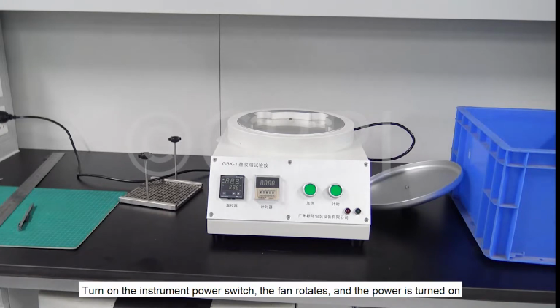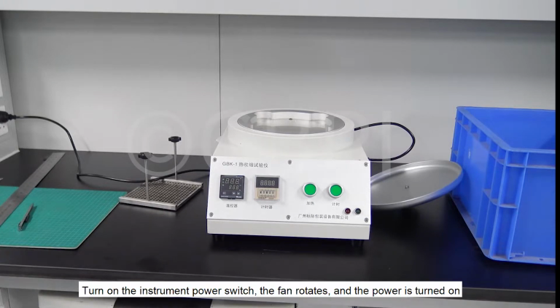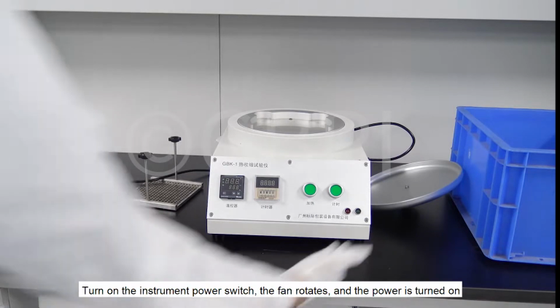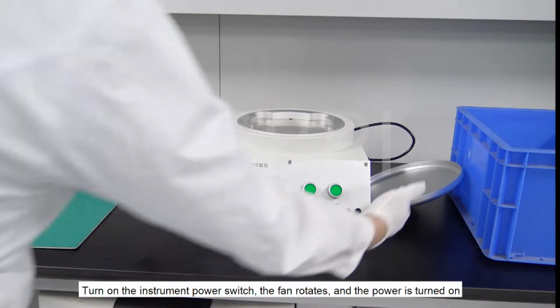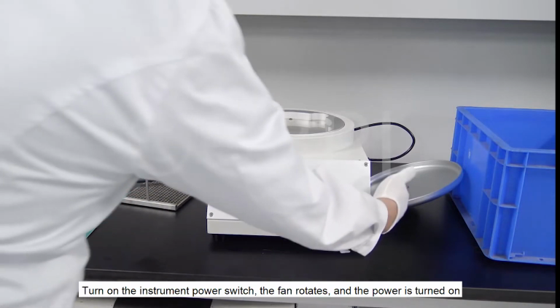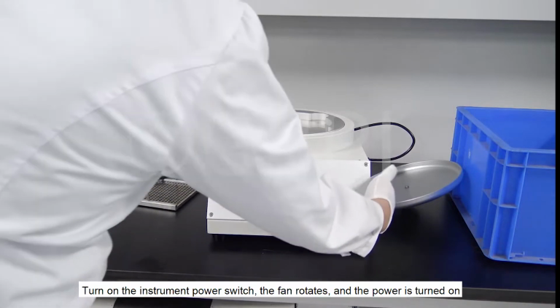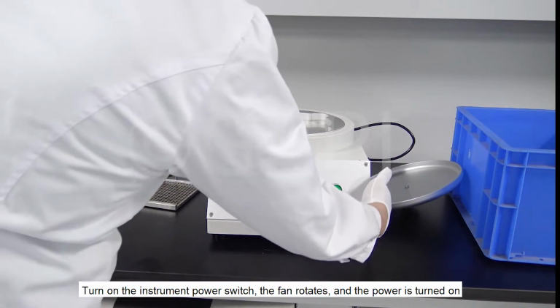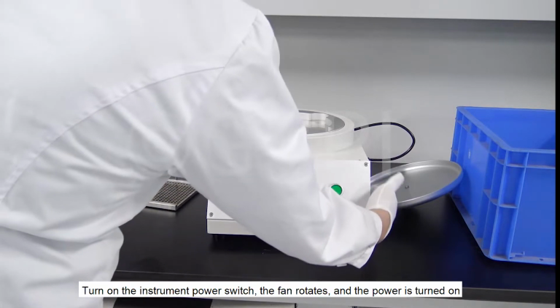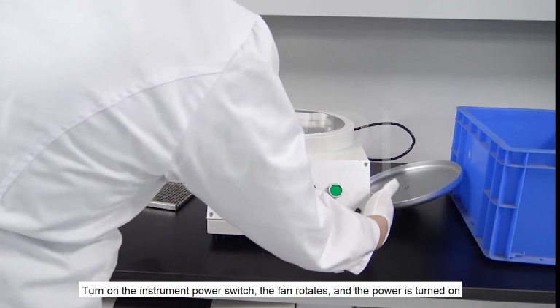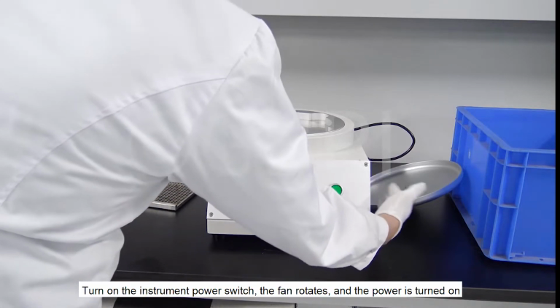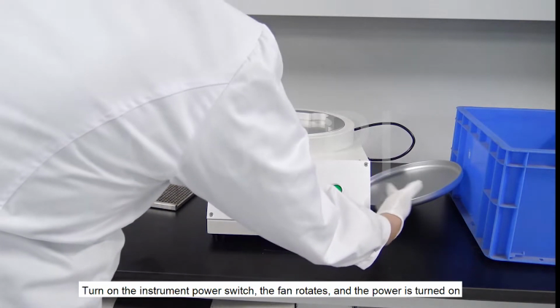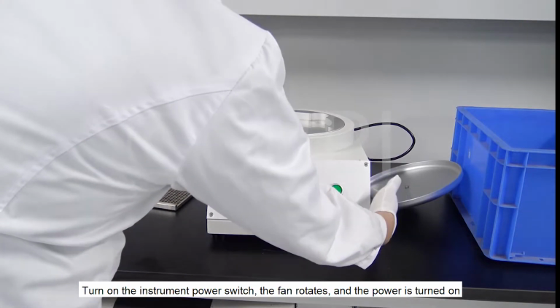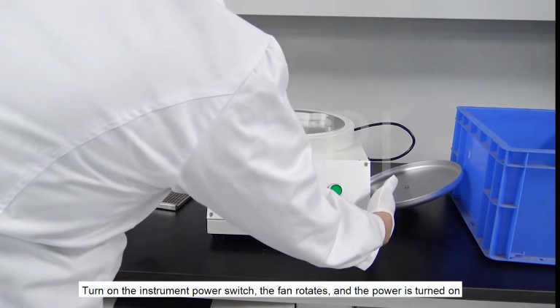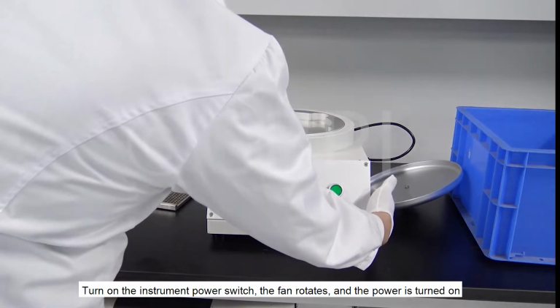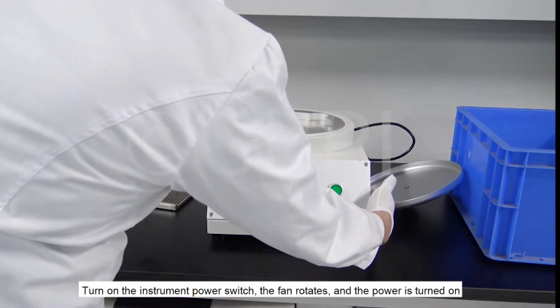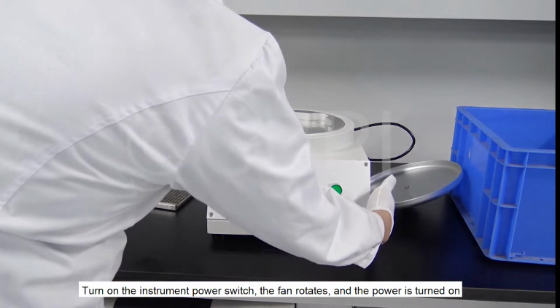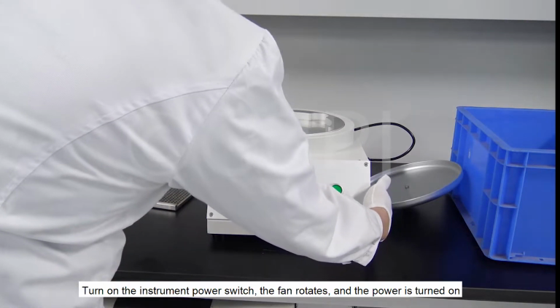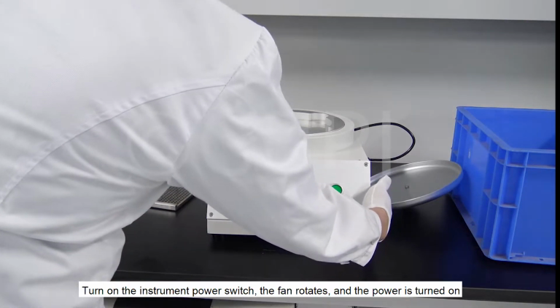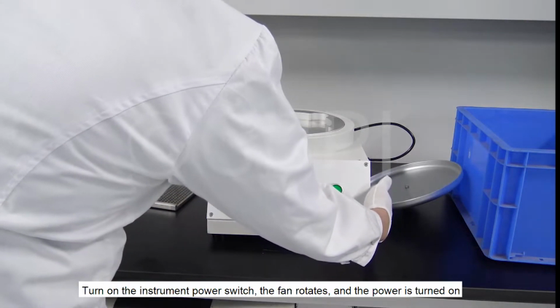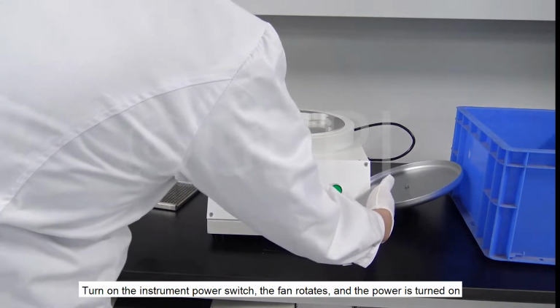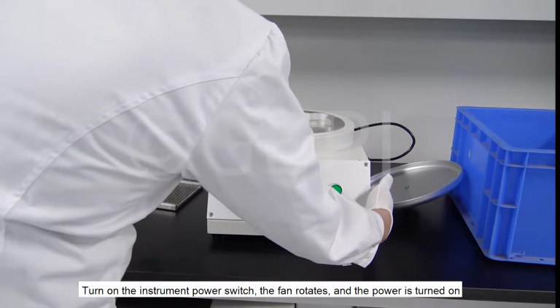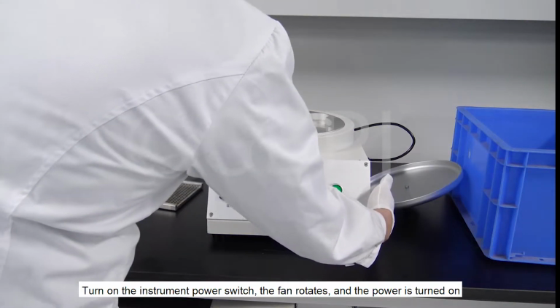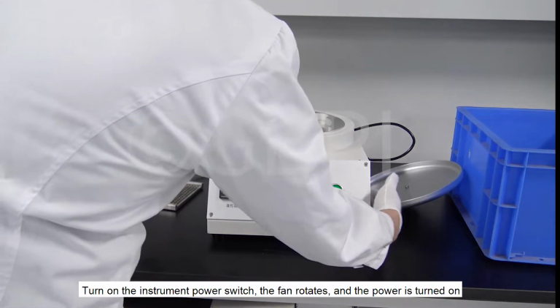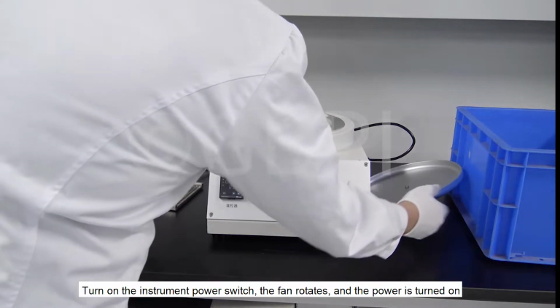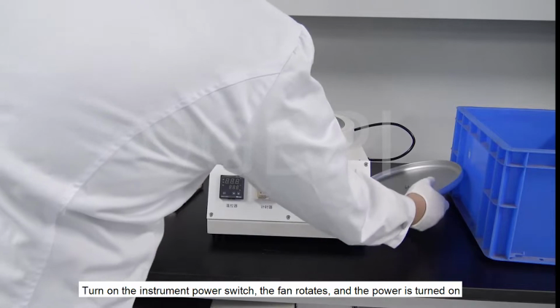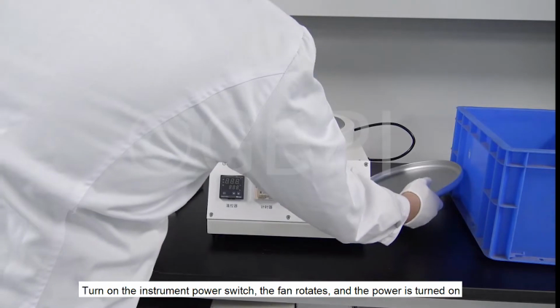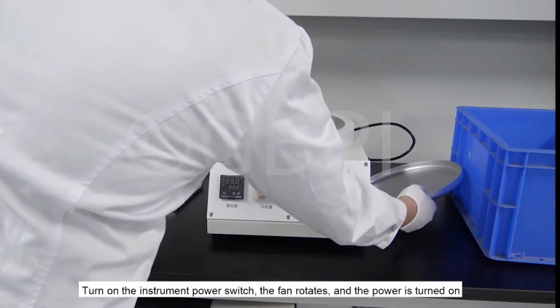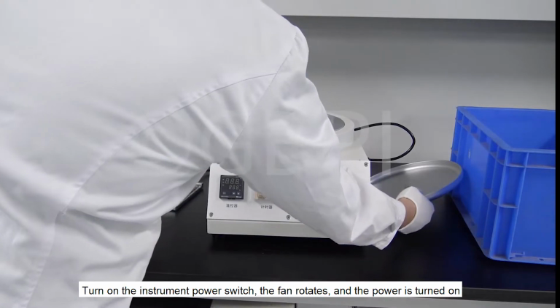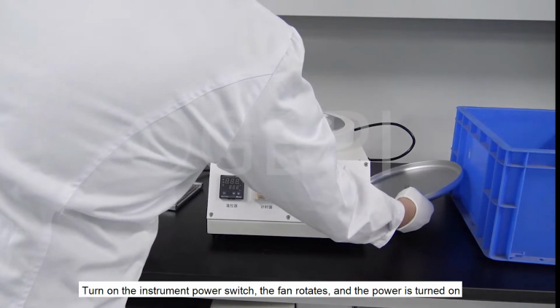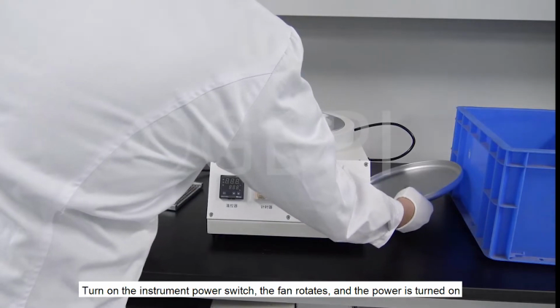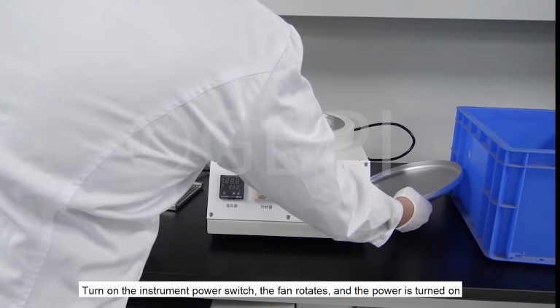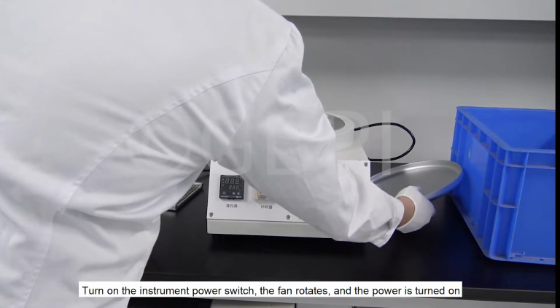Turn on the instrument power switch. The fan rotates and the power is turned on.